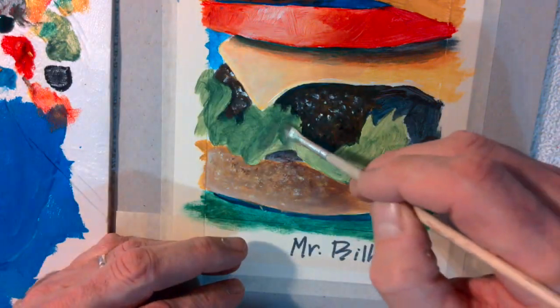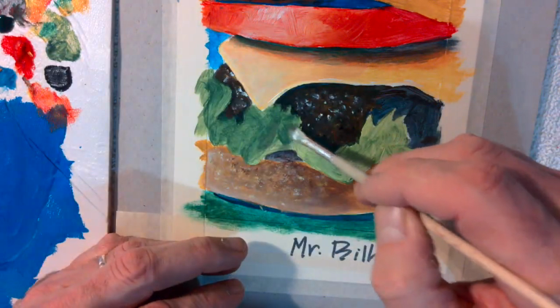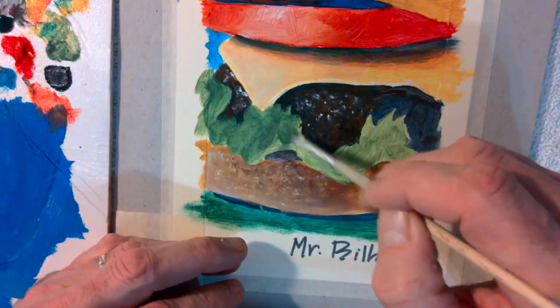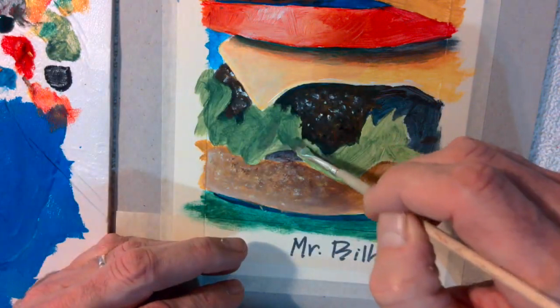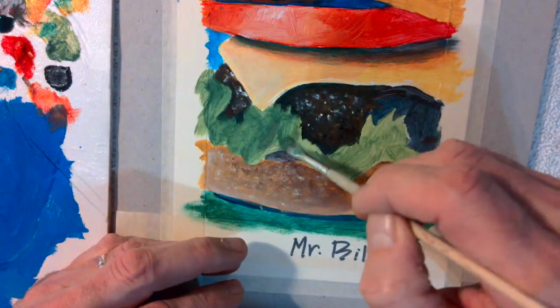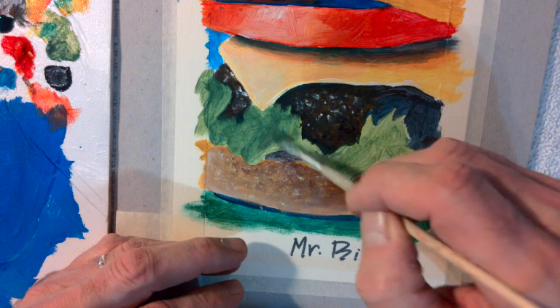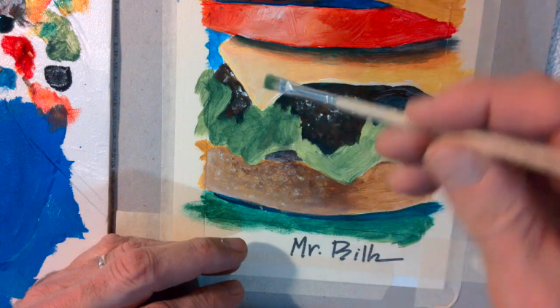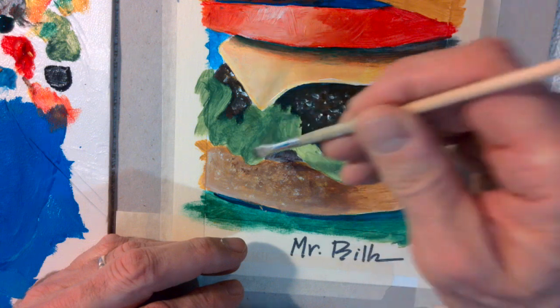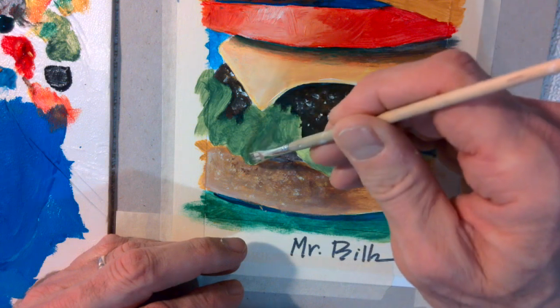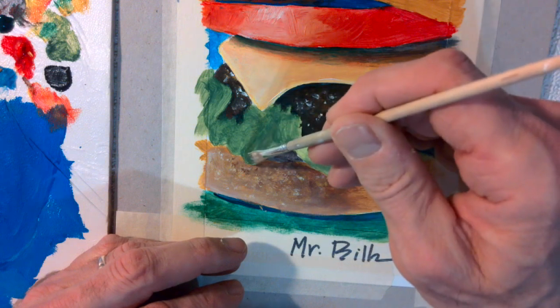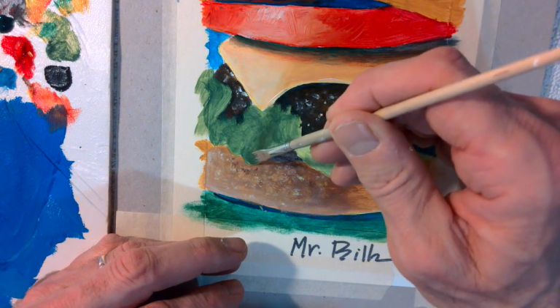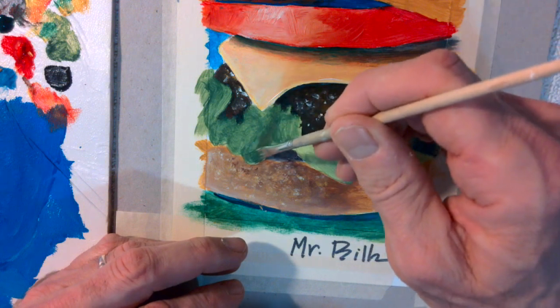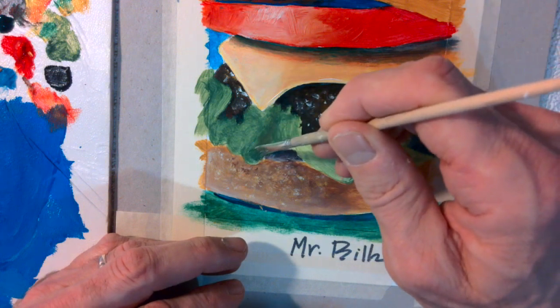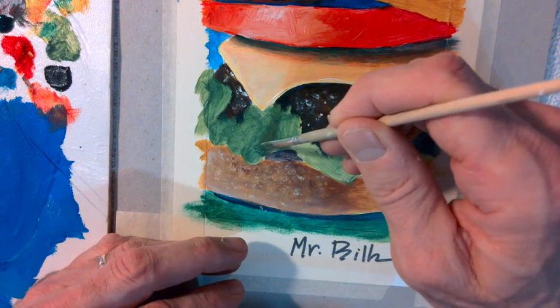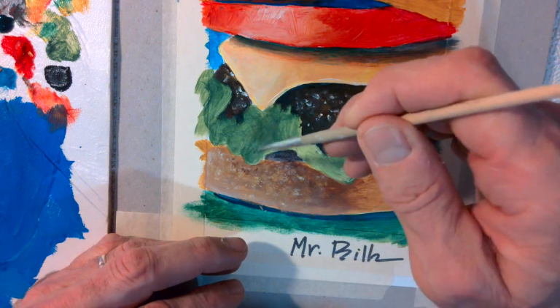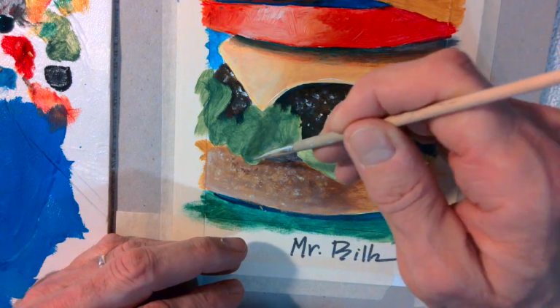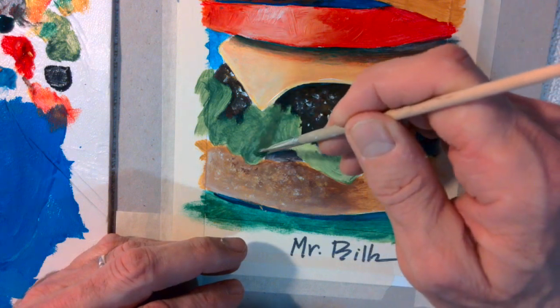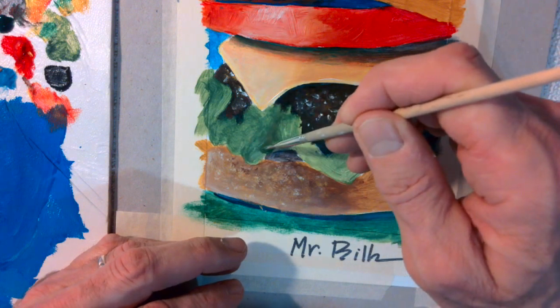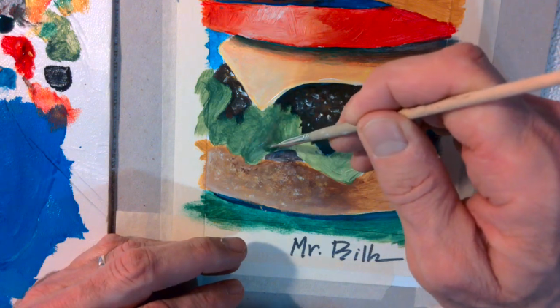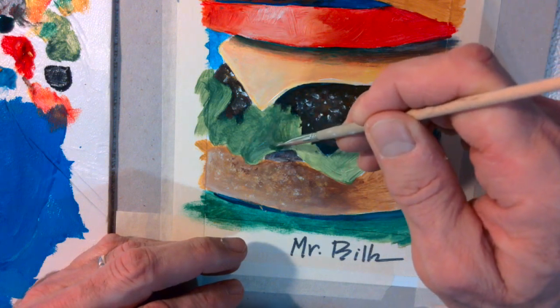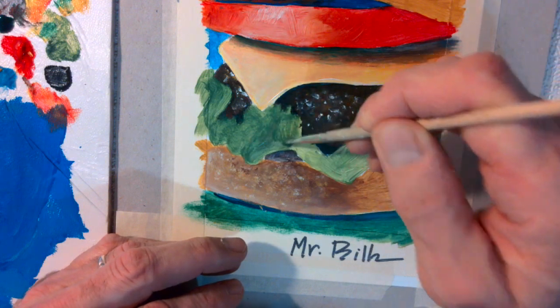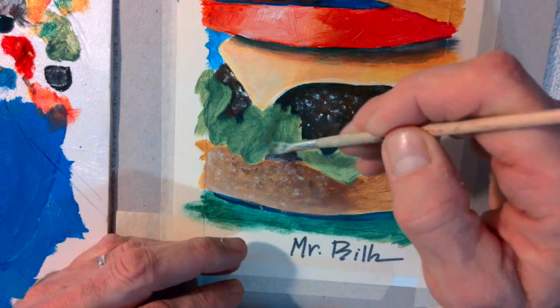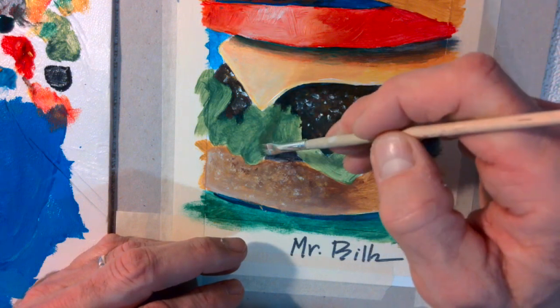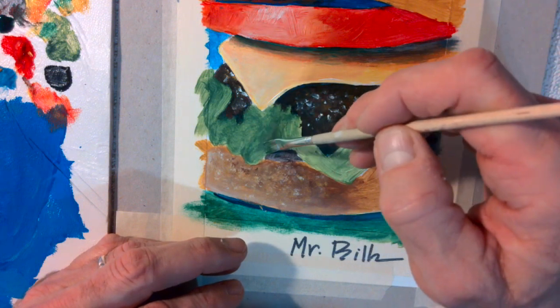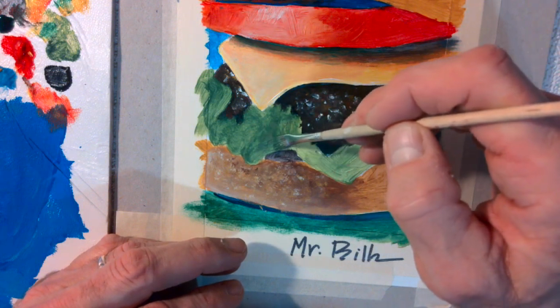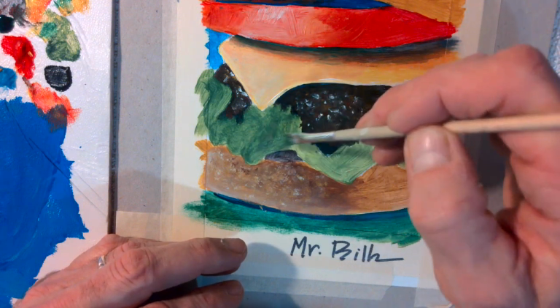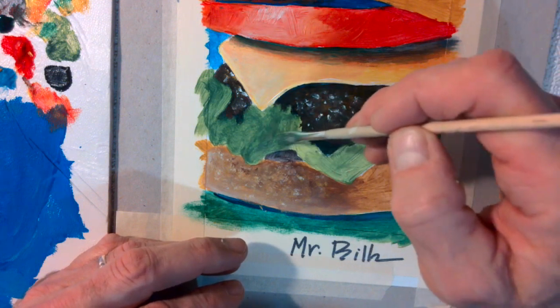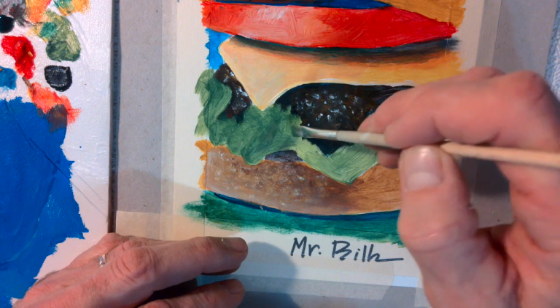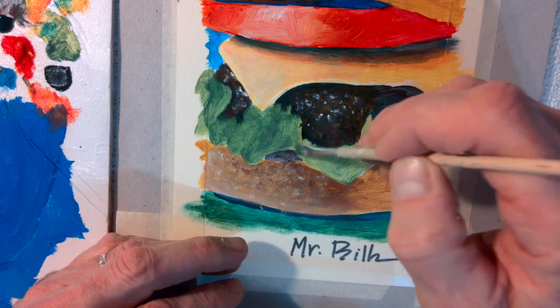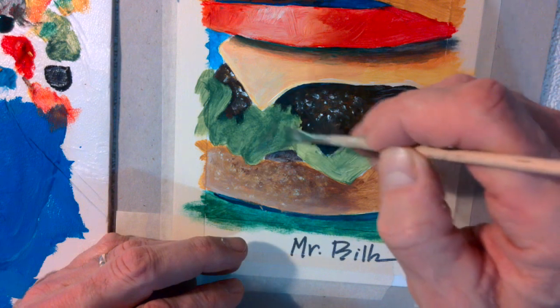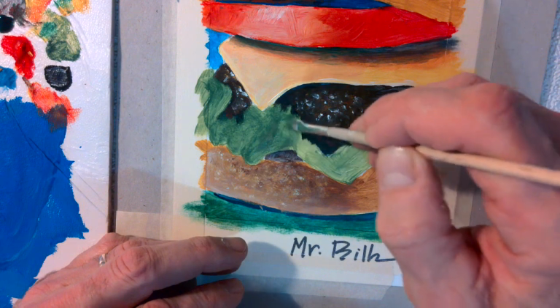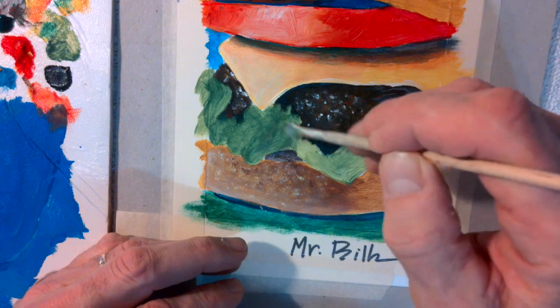Again, no water in the brush really. If you put your brush in the water, make sure to wipe it off.